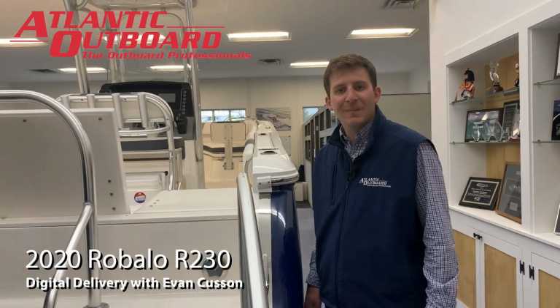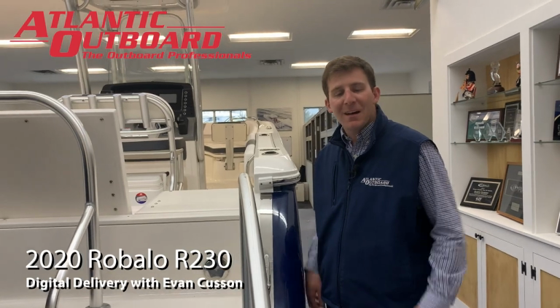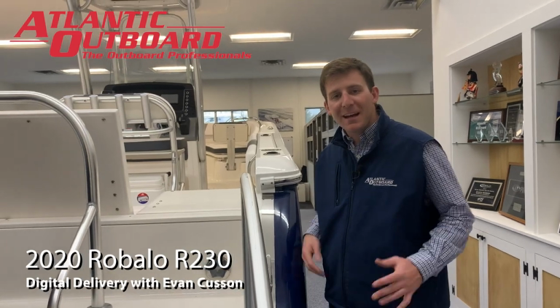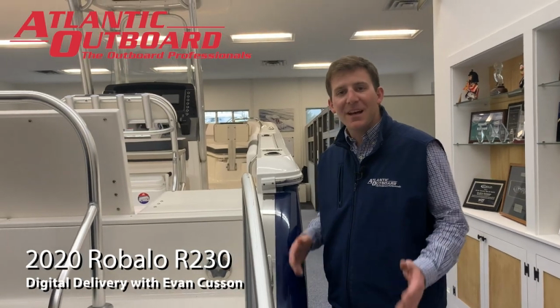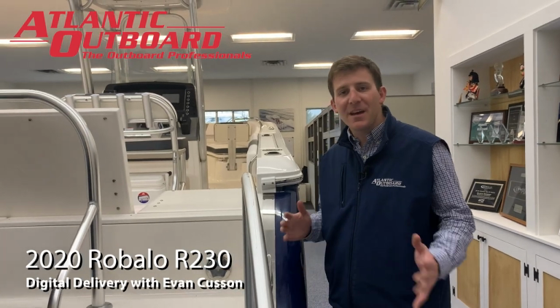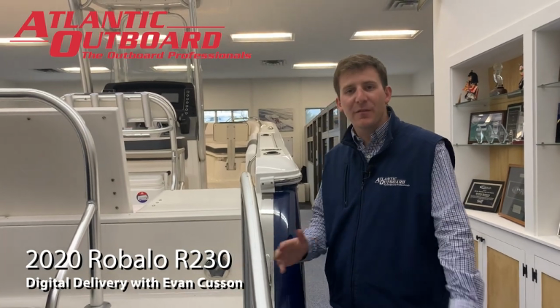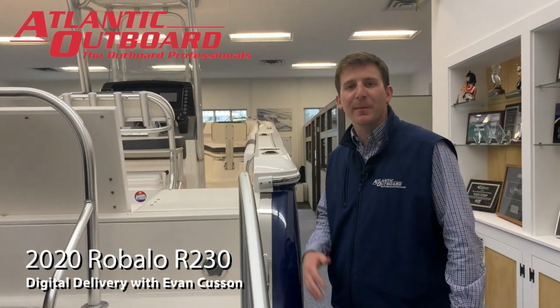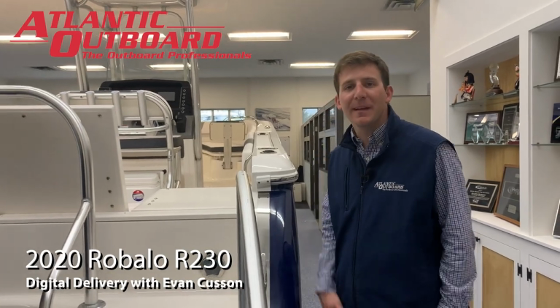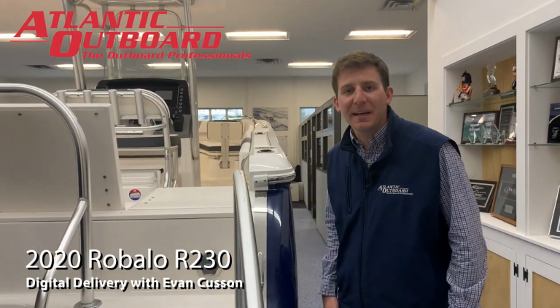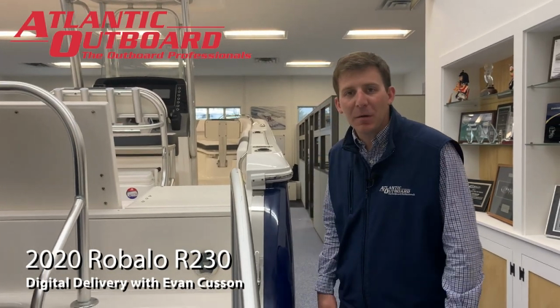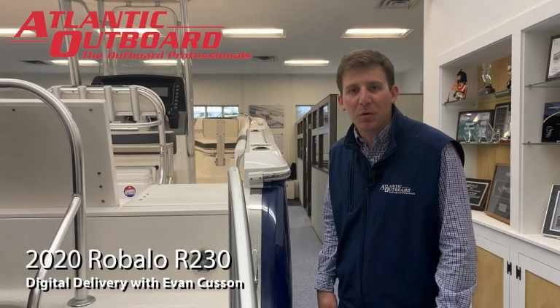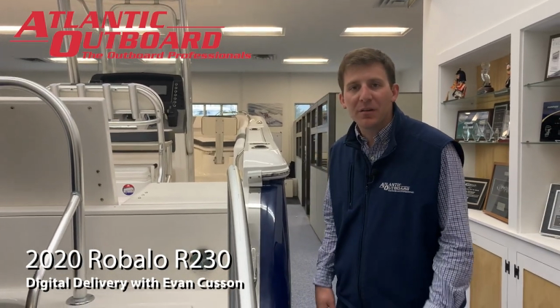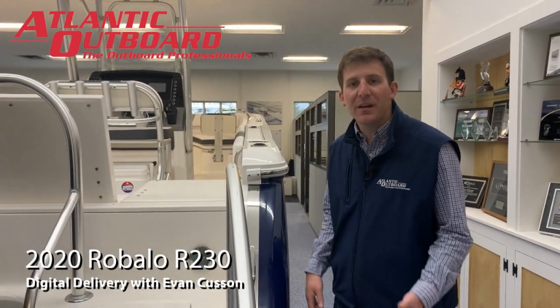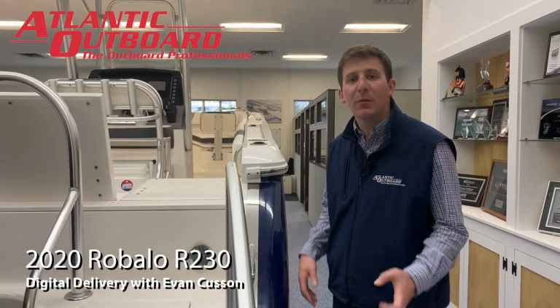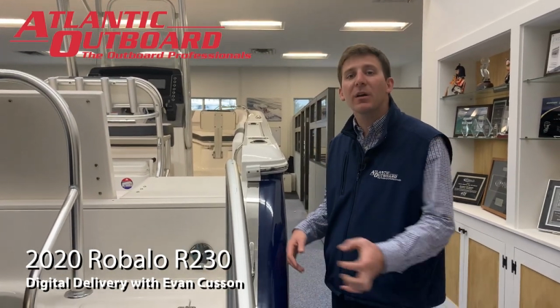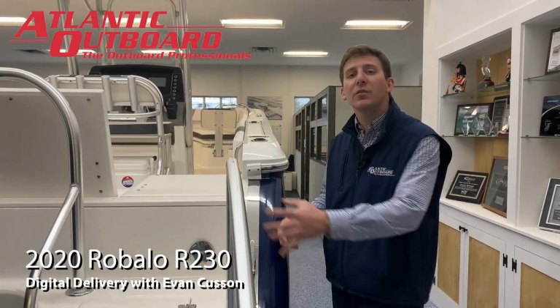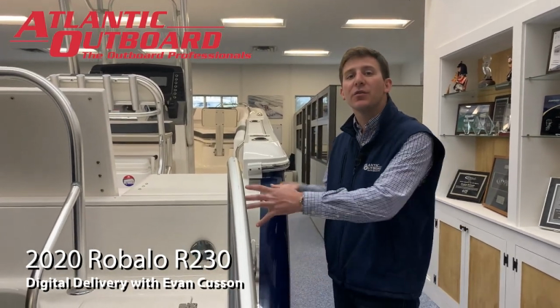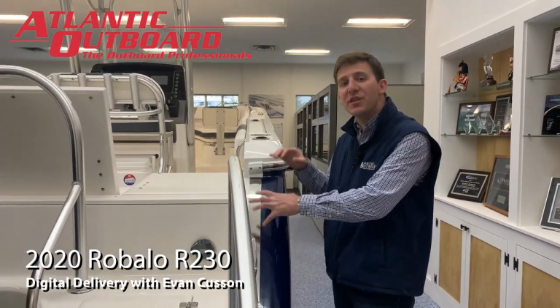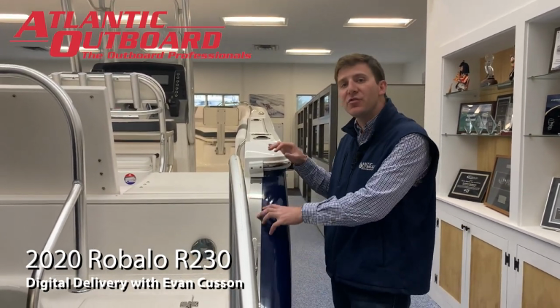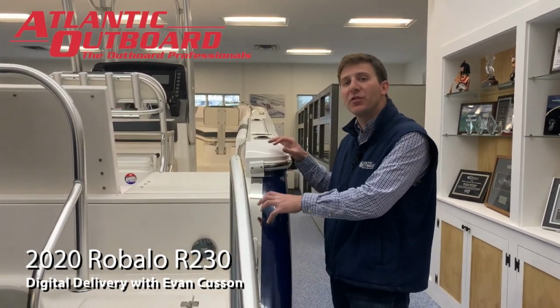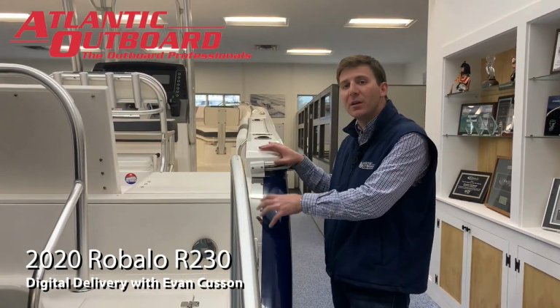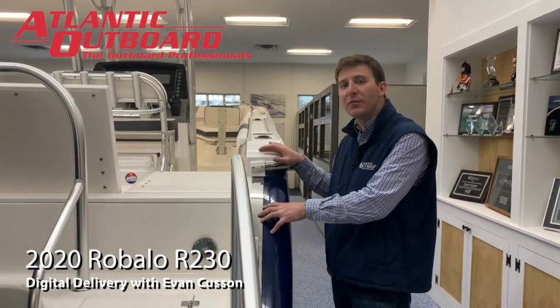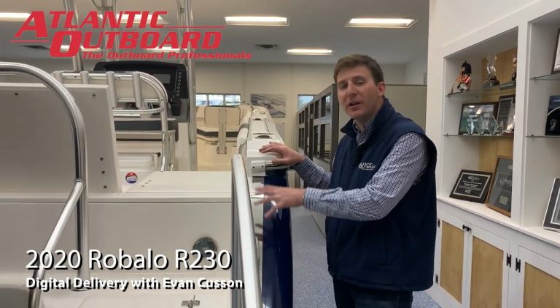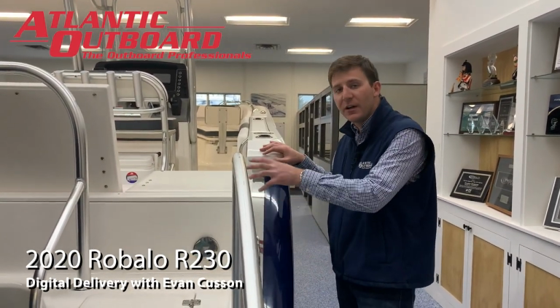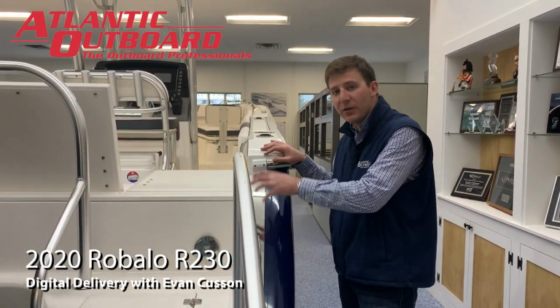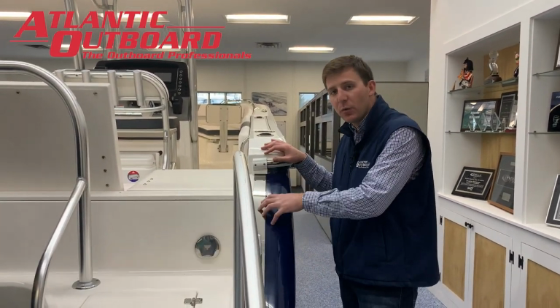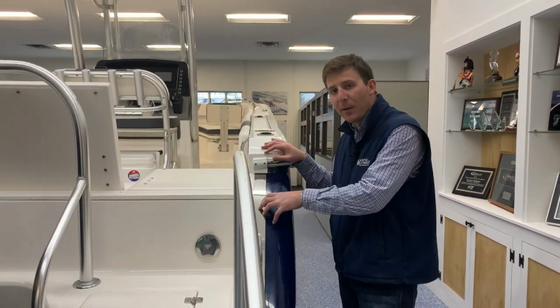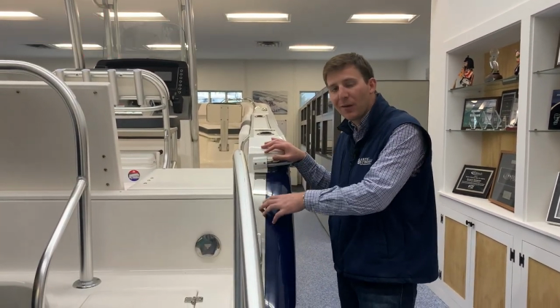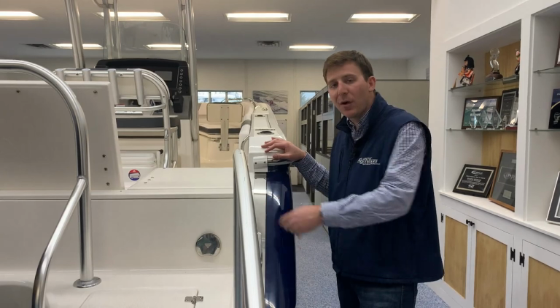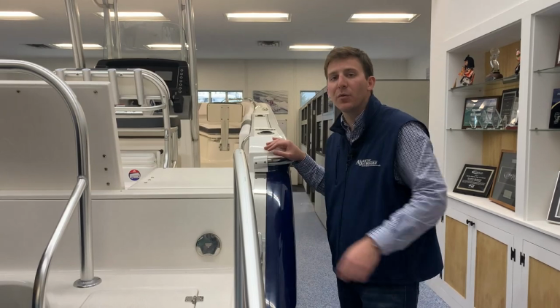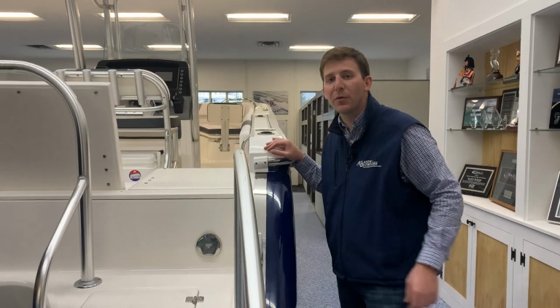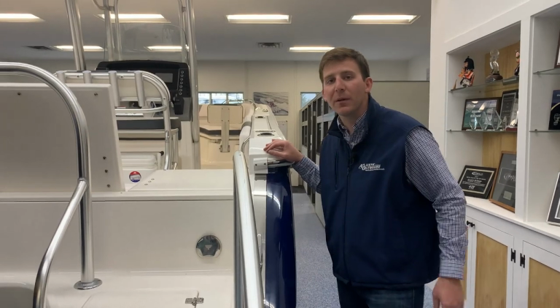Hi guys, Evan from Atlantic Outboard here. Today we're going to do your digital delivery on your new Robalo R230.